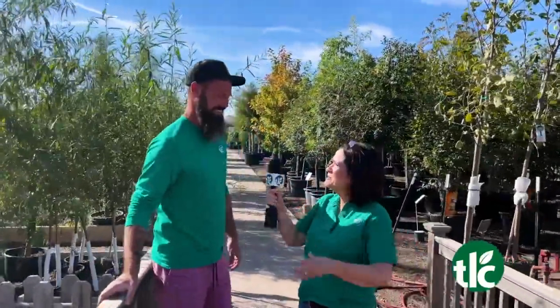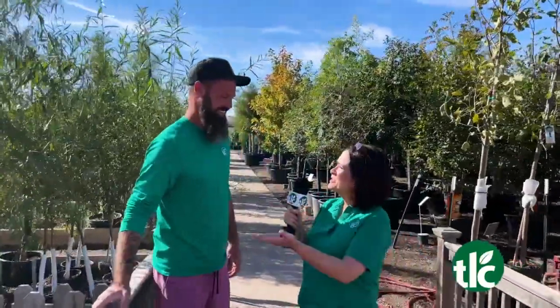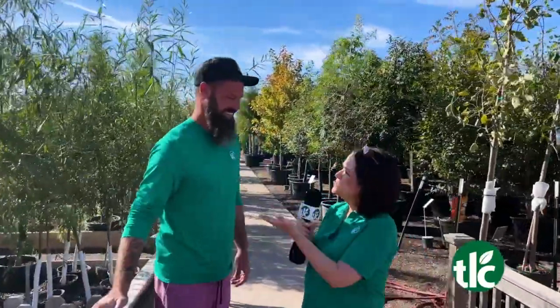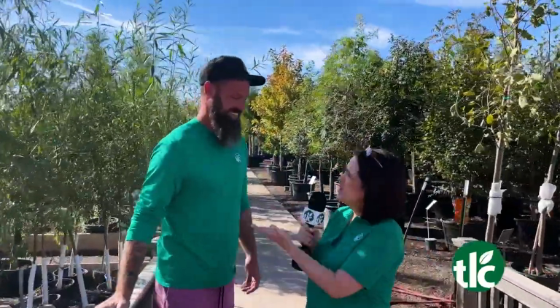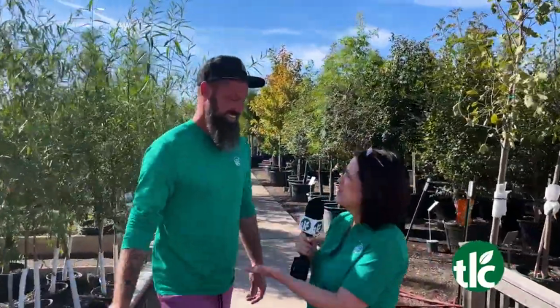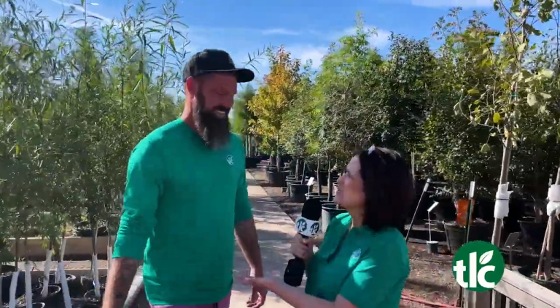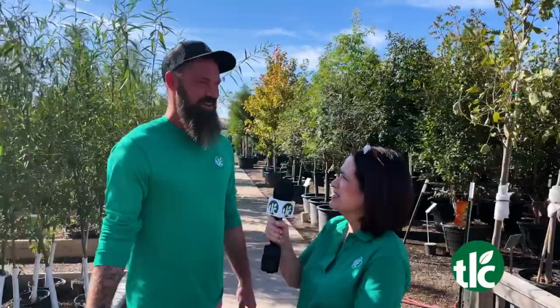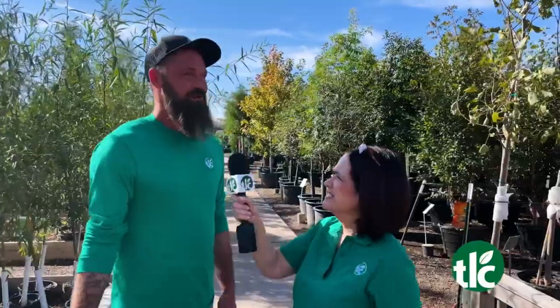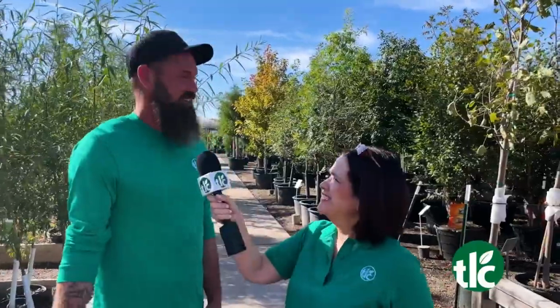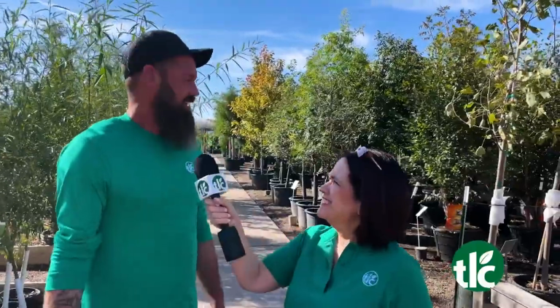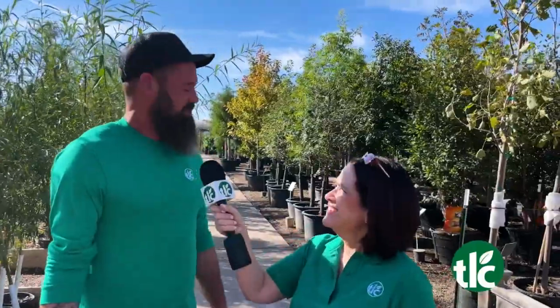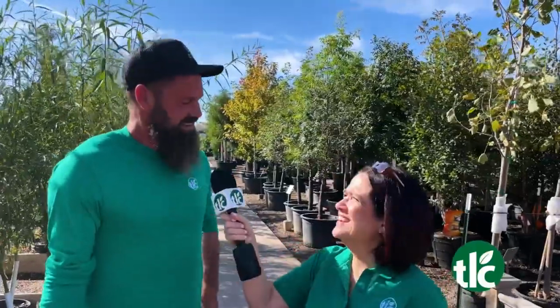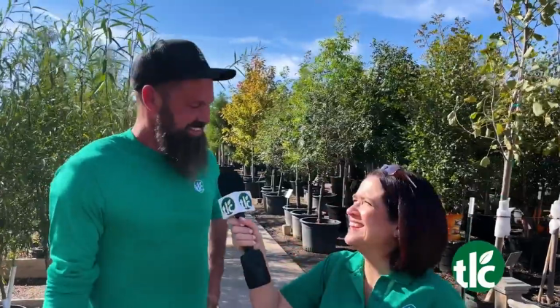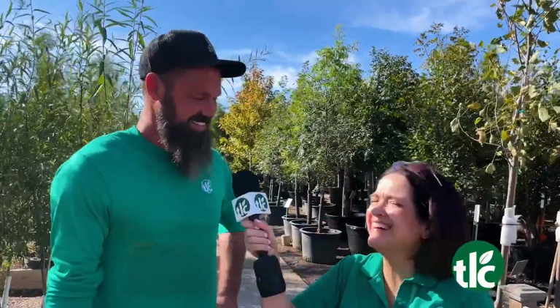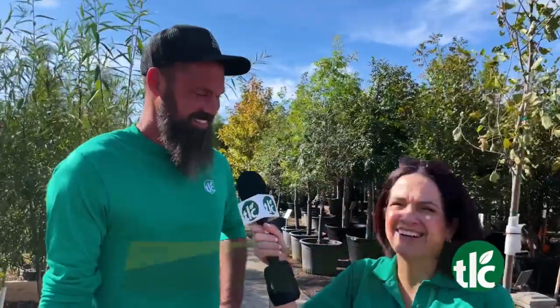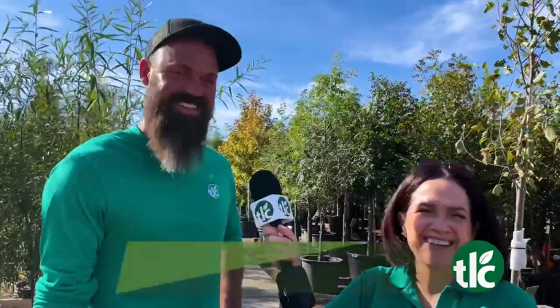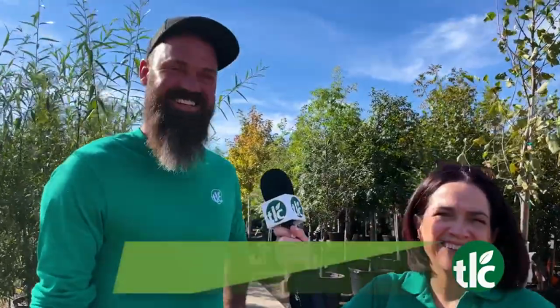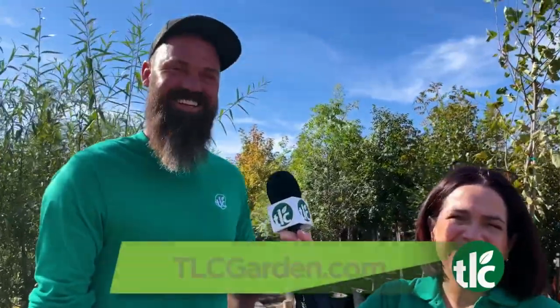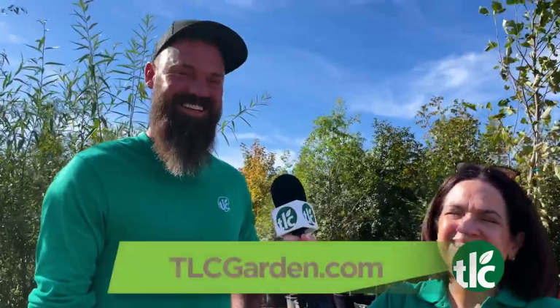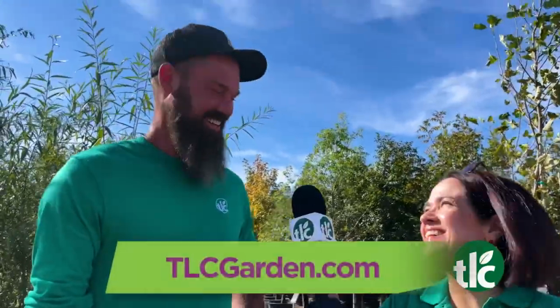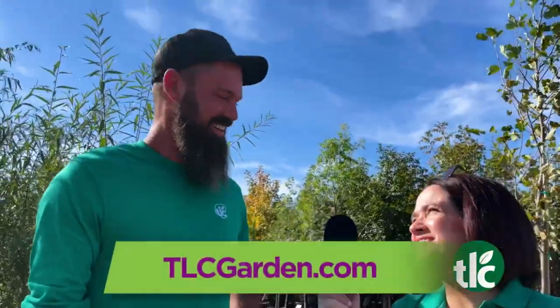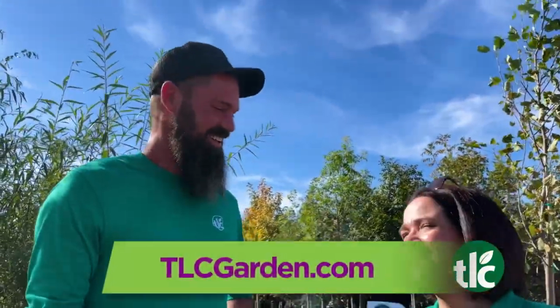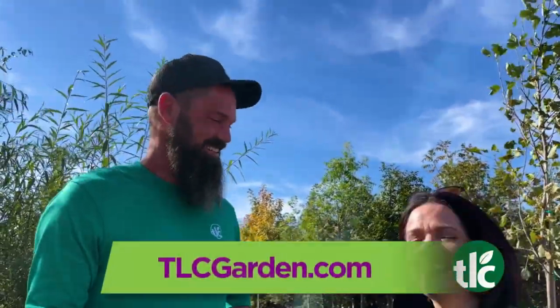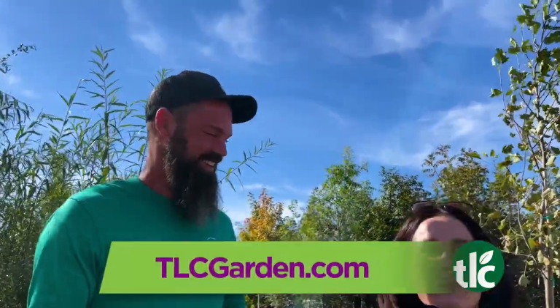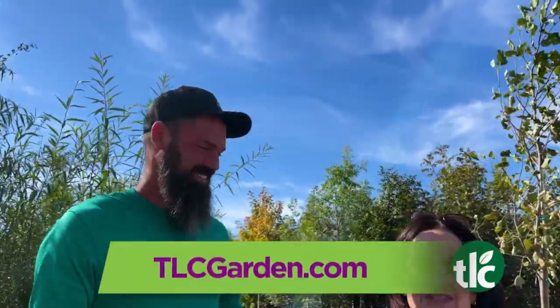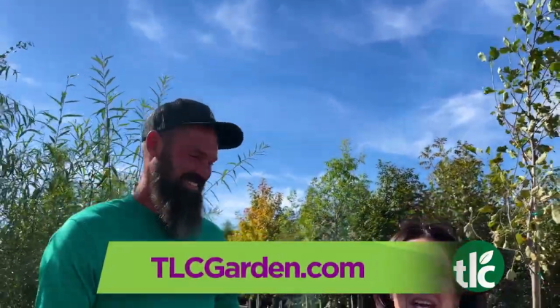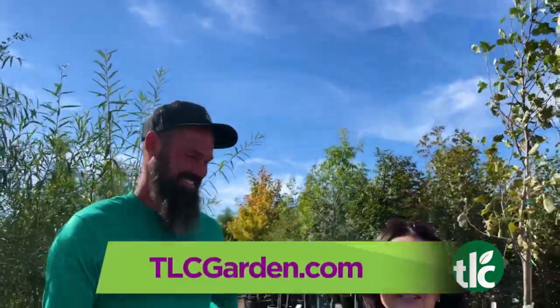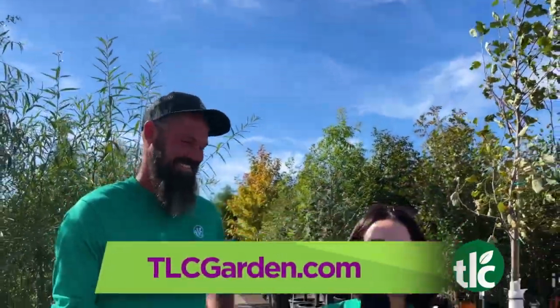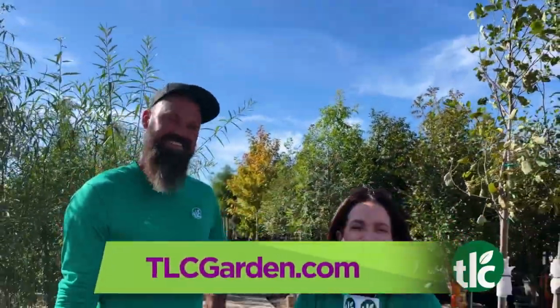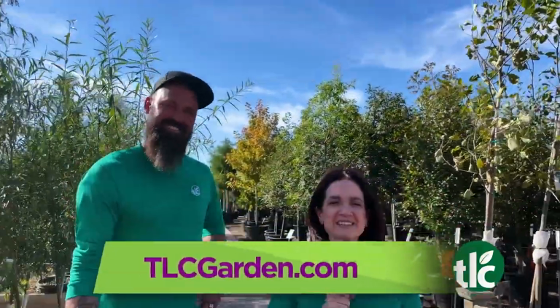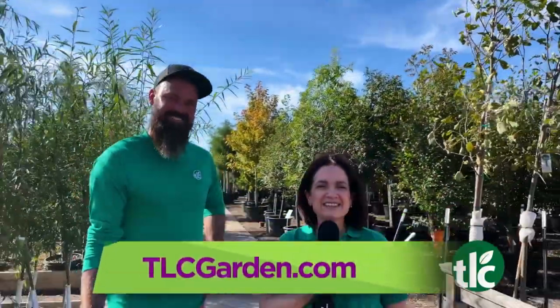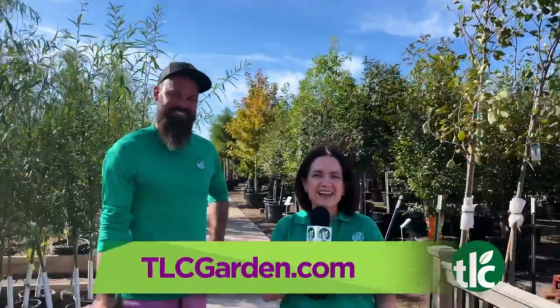Maybe it's because you're as tall as a tree. Well, it helps. Thanks, Daryl. We'll see you next time on TLC Live.